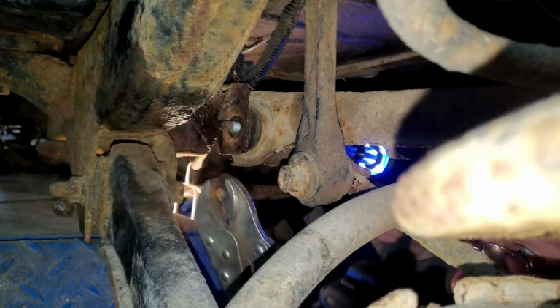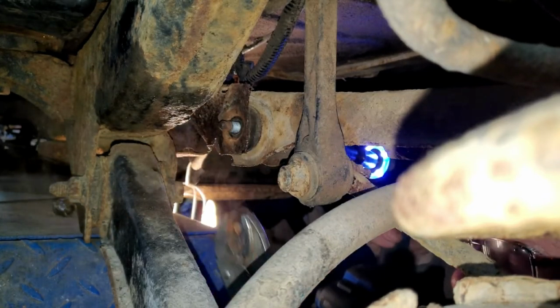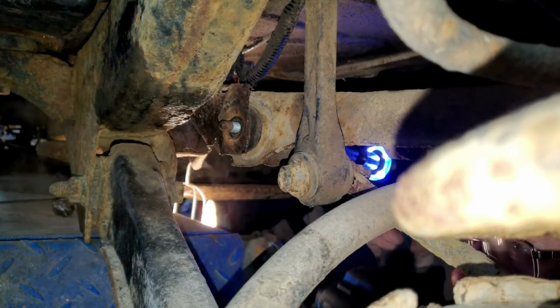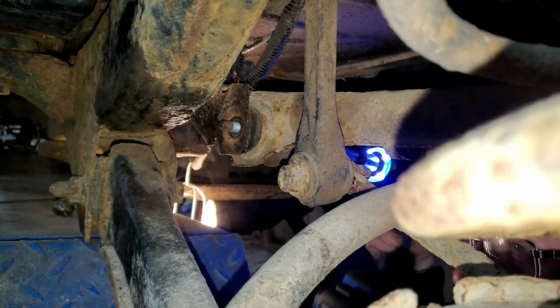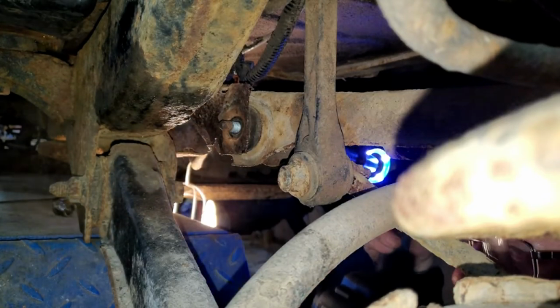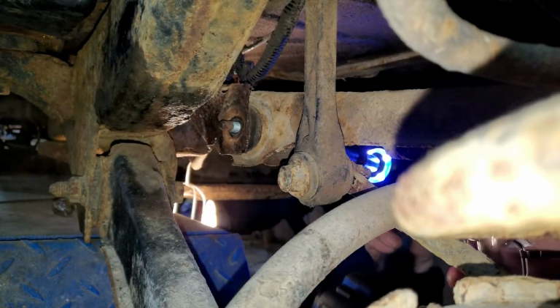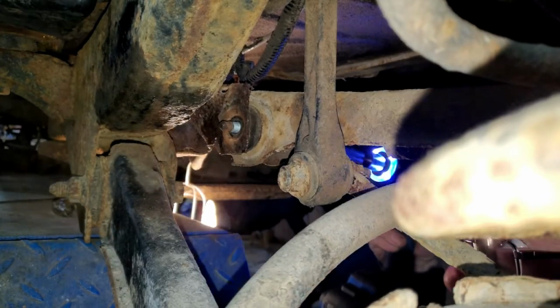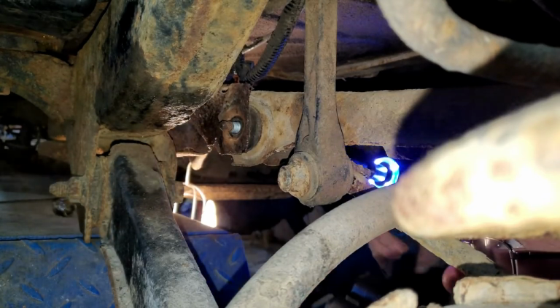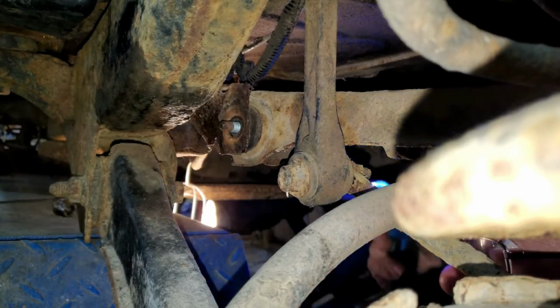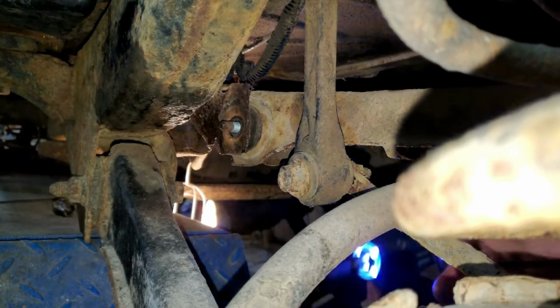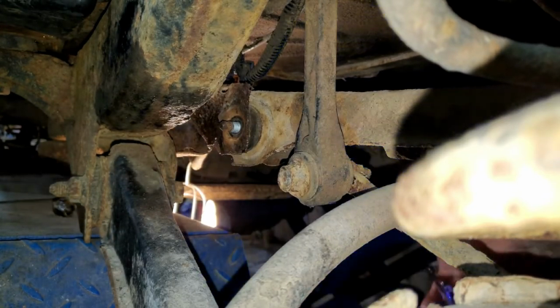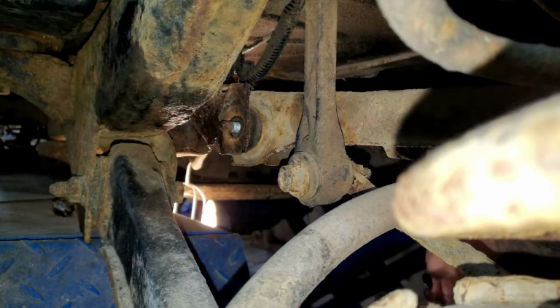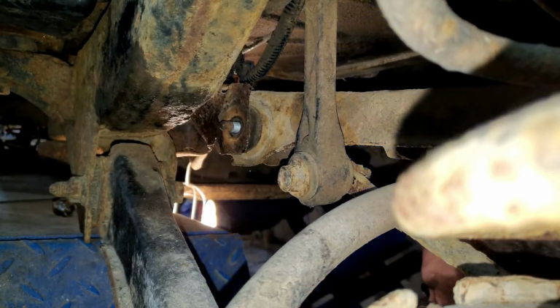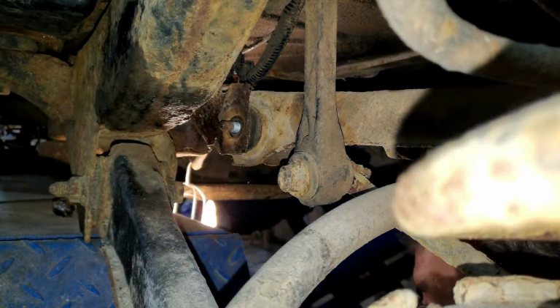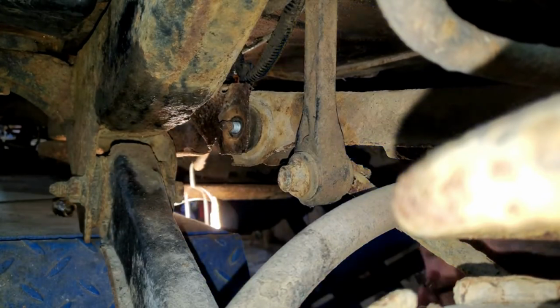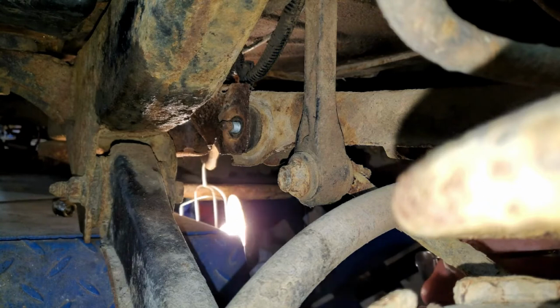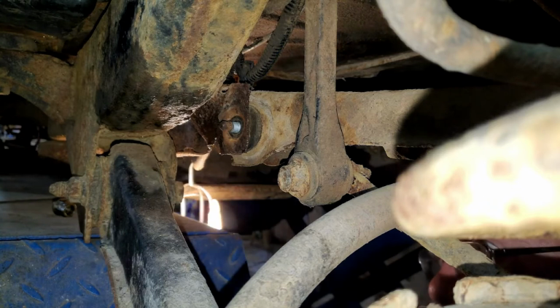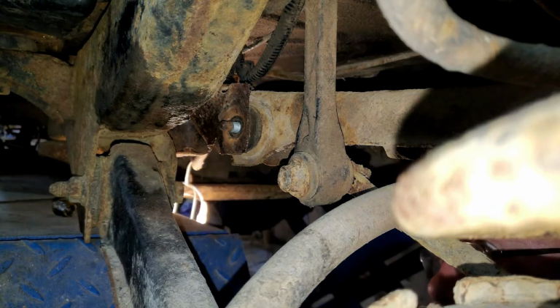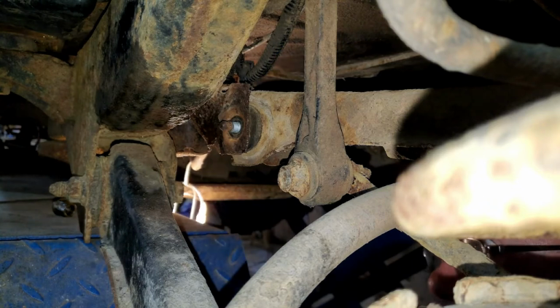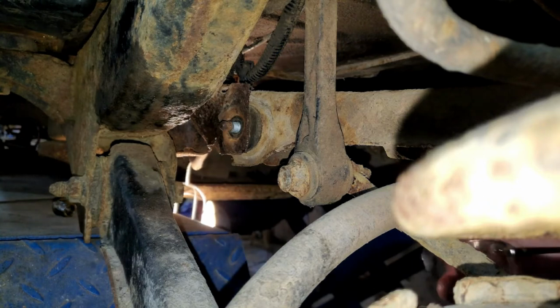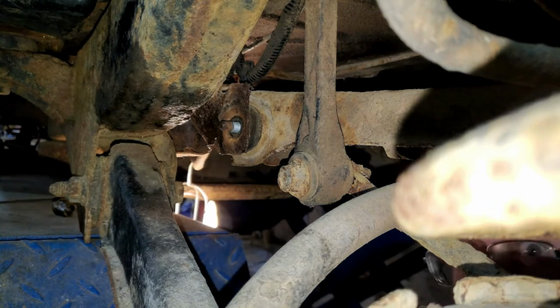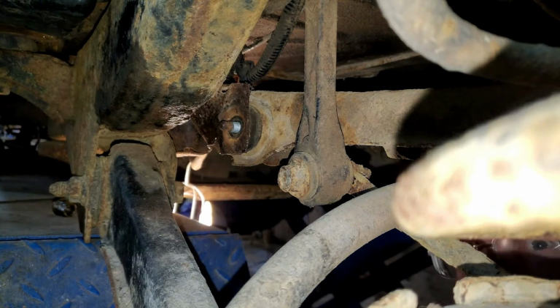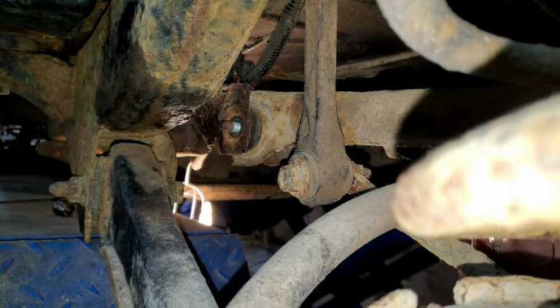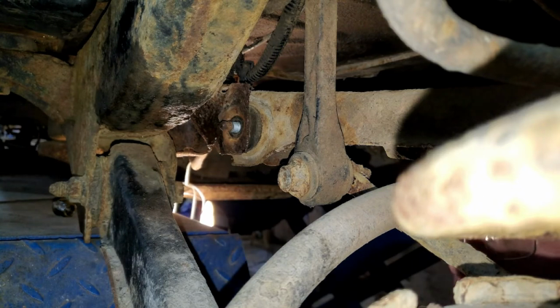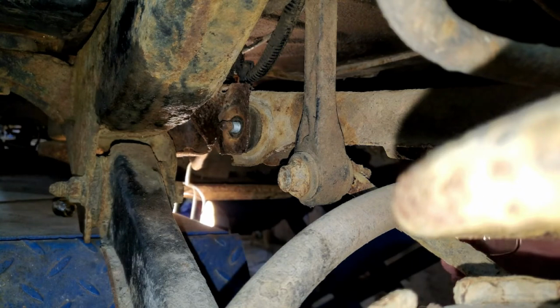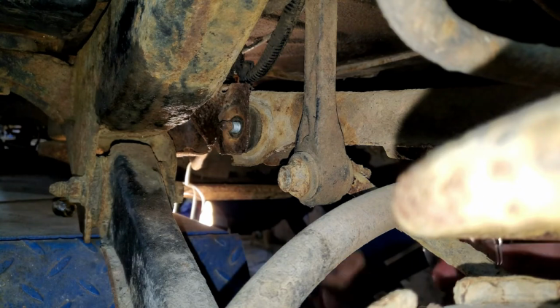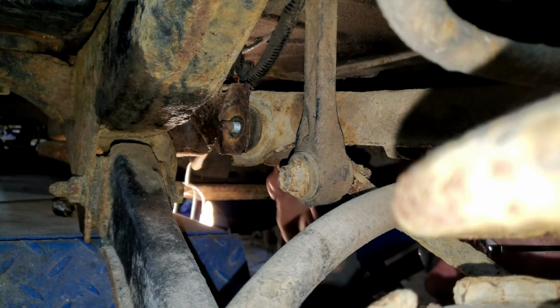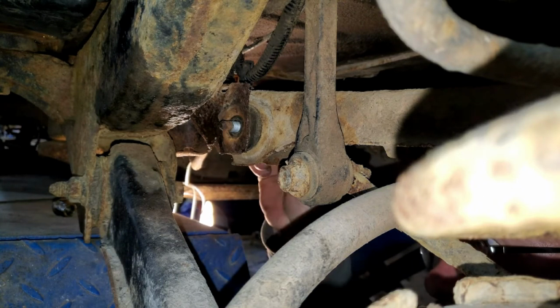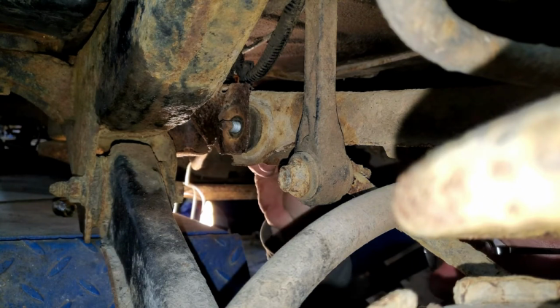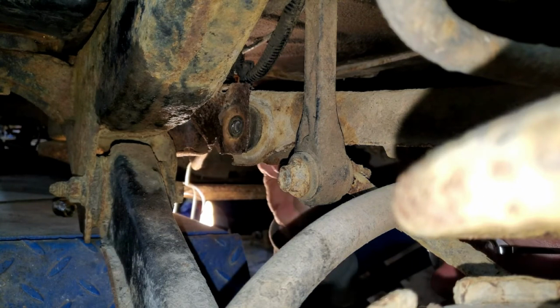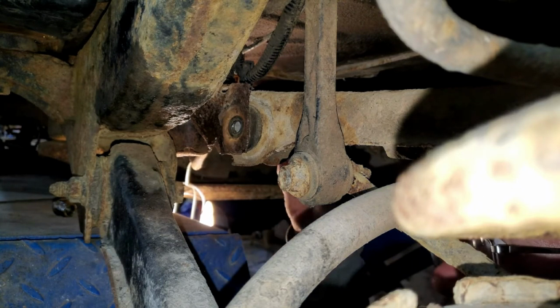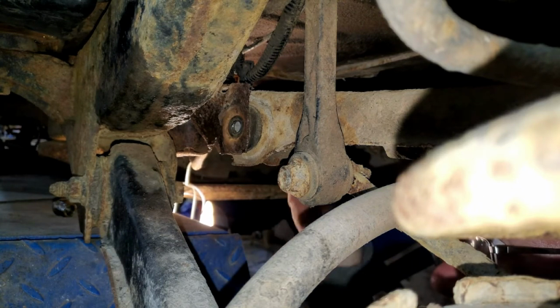What the hell? Well, the sun shines on a dog's rear end every once in a while.